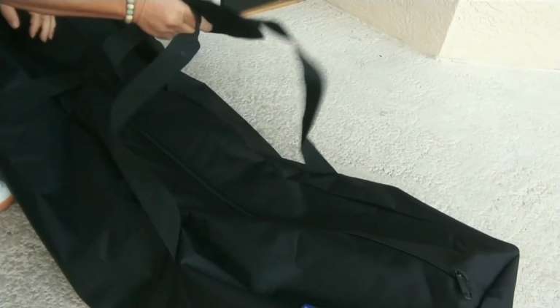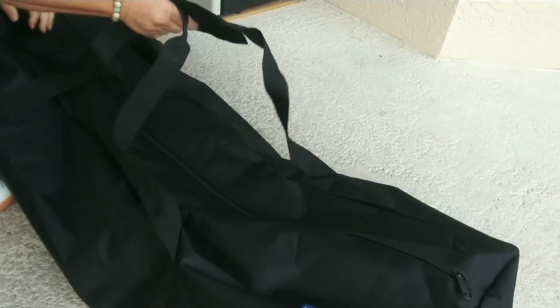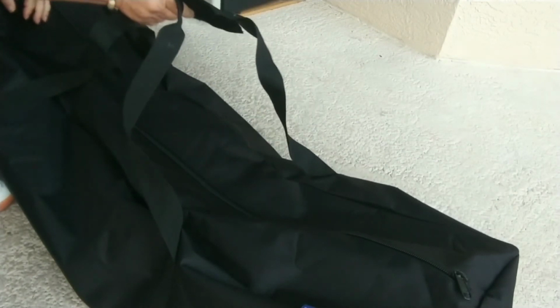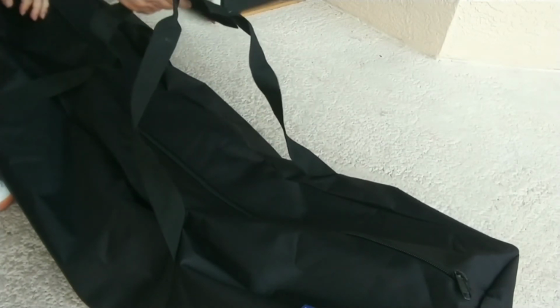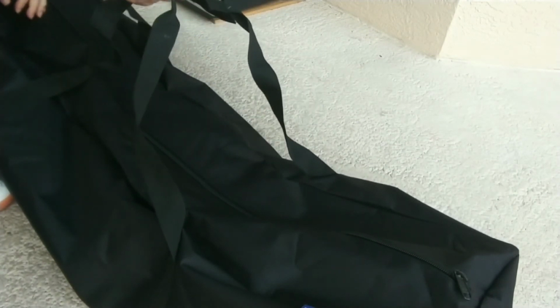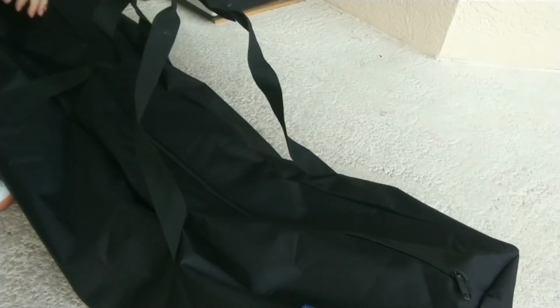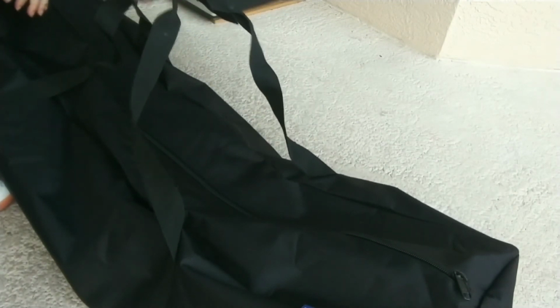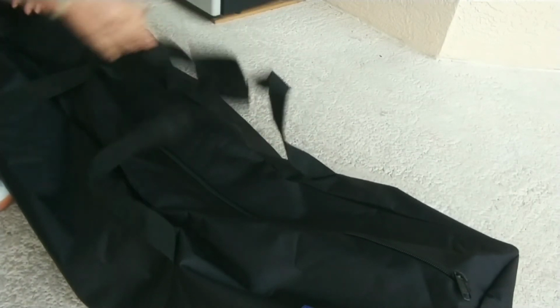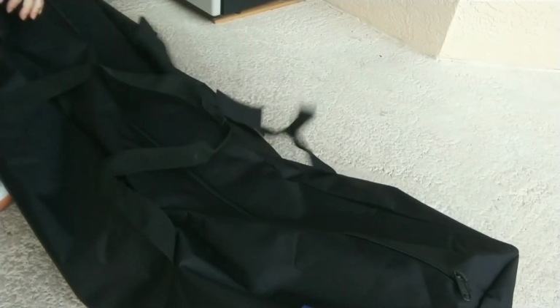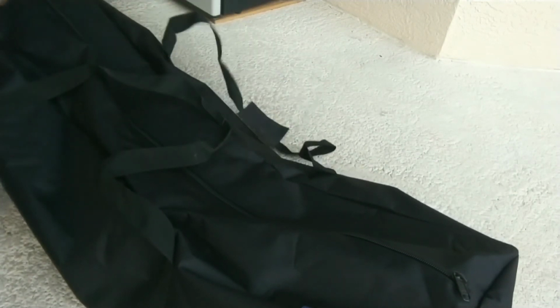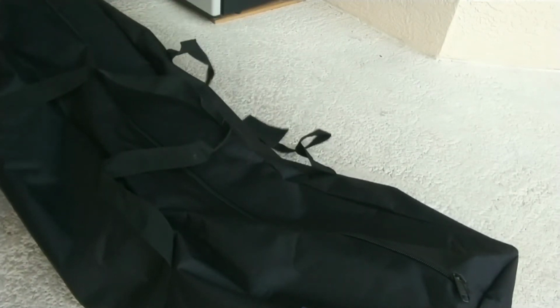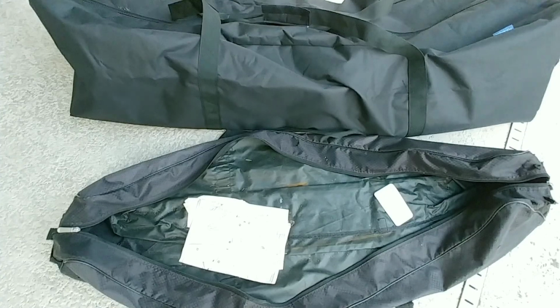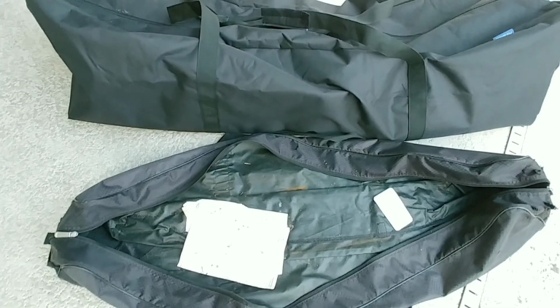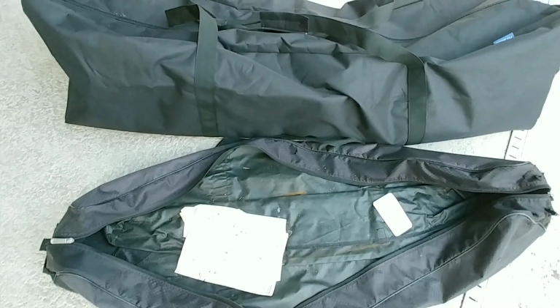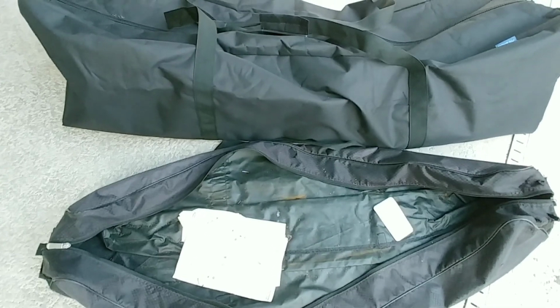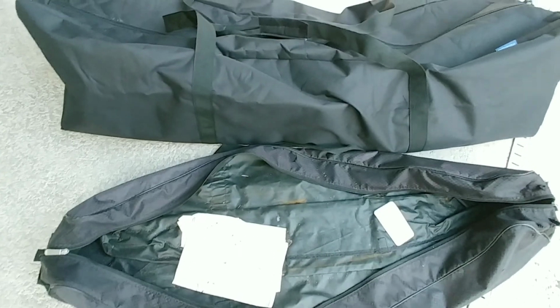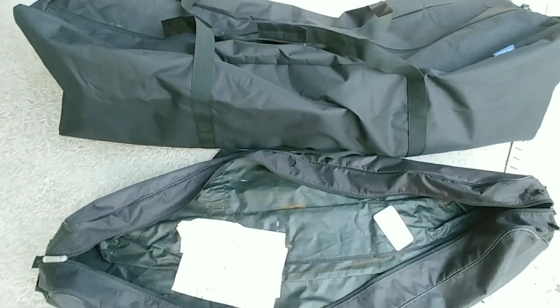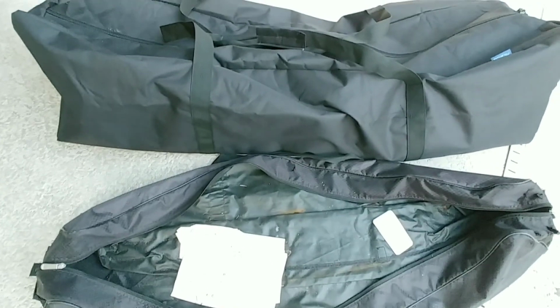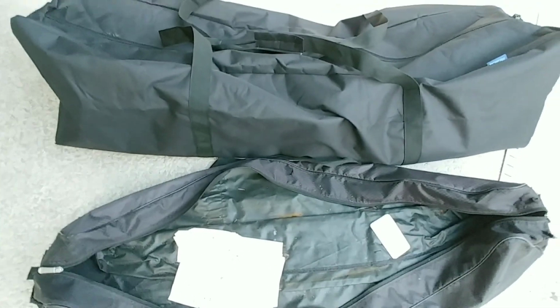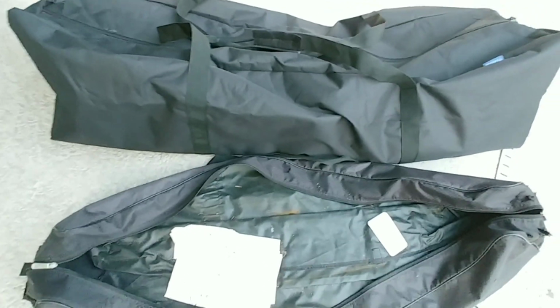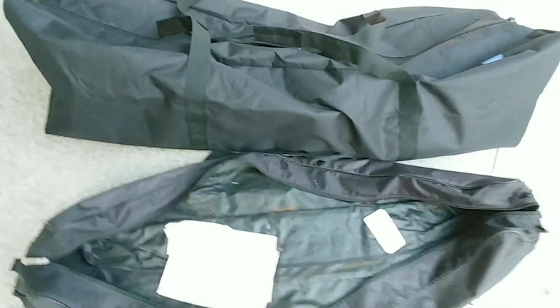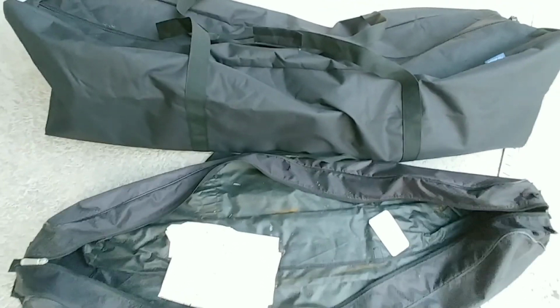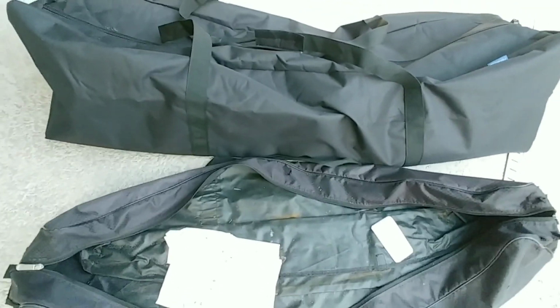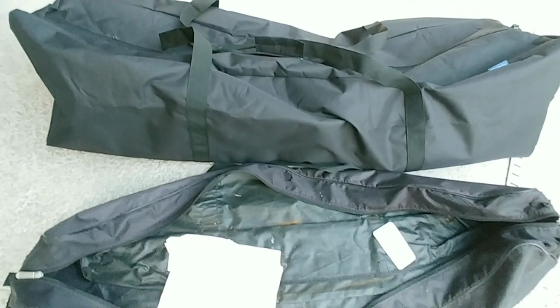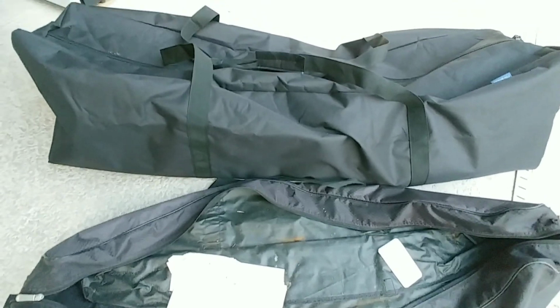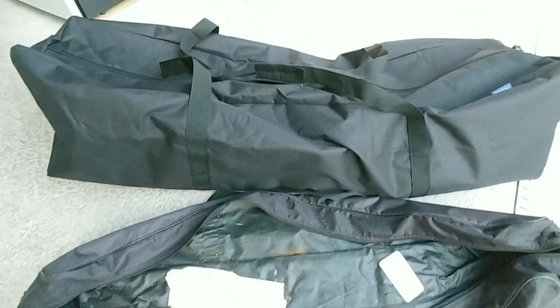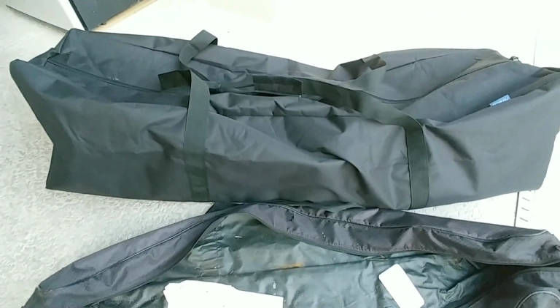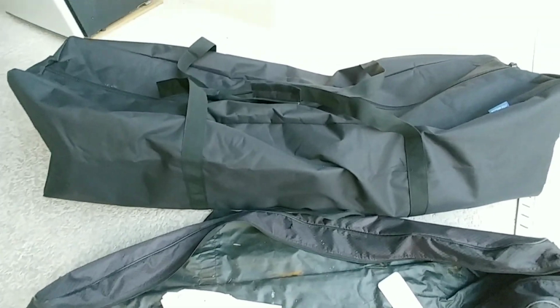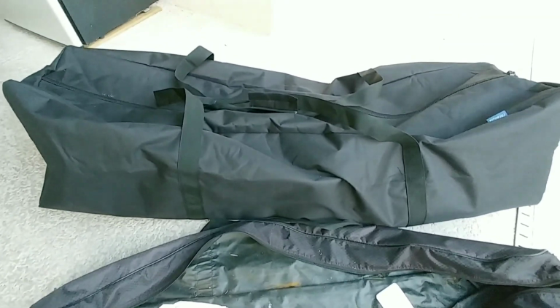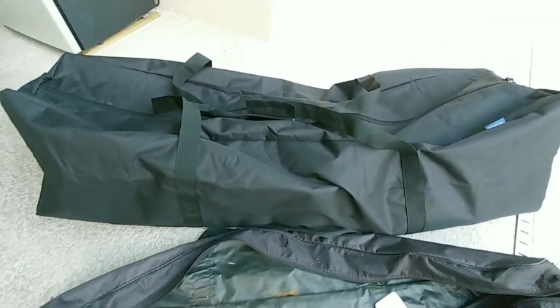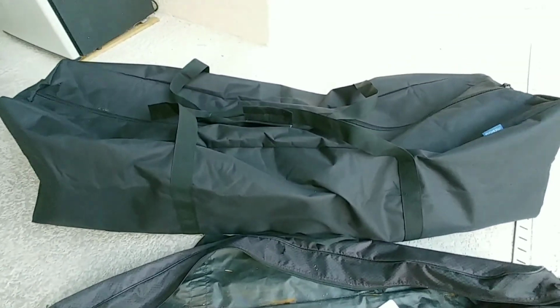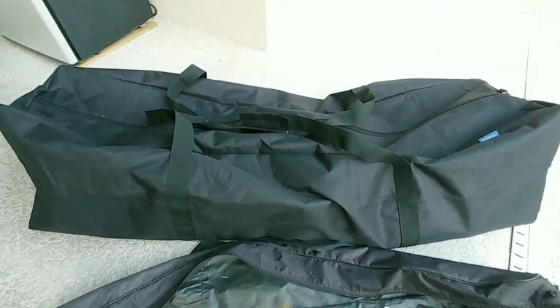Here's the old bag — bye, old bag. Here's the new bag. Thanks for watching.